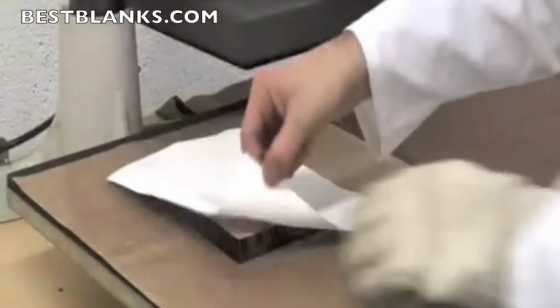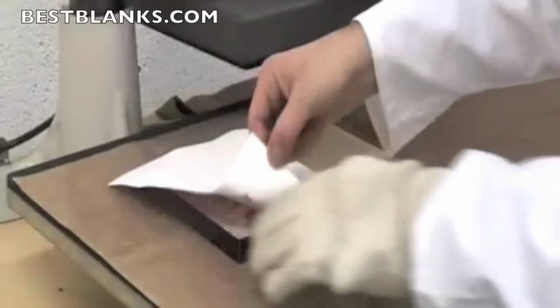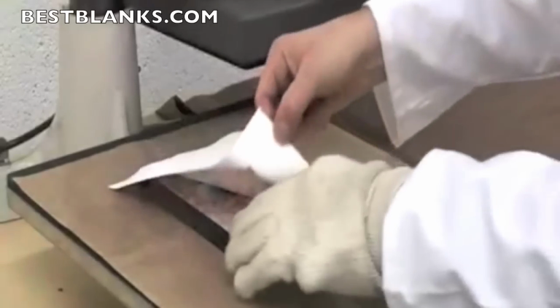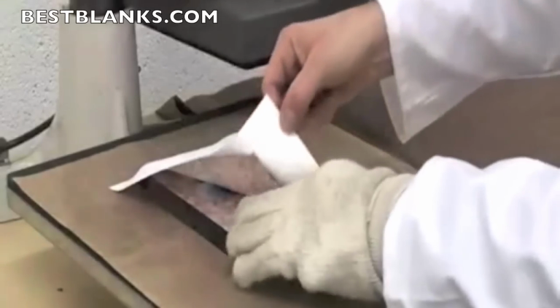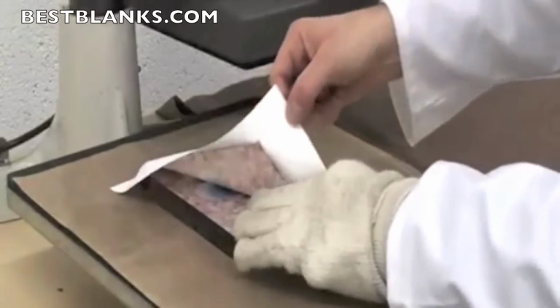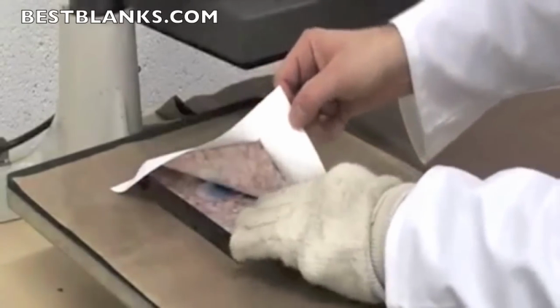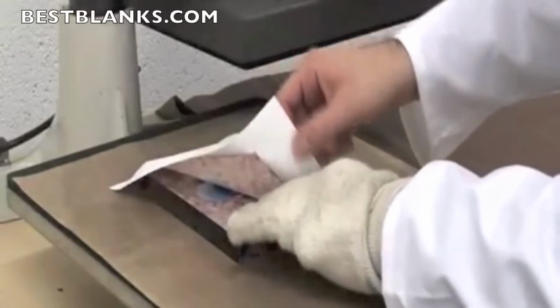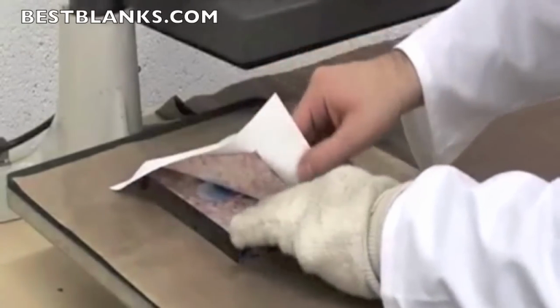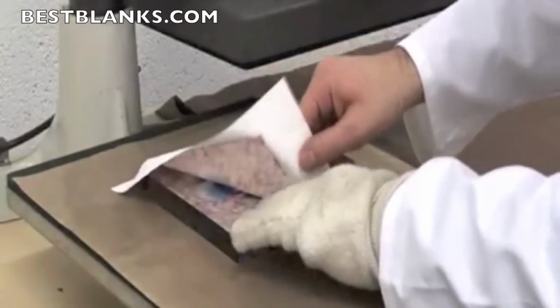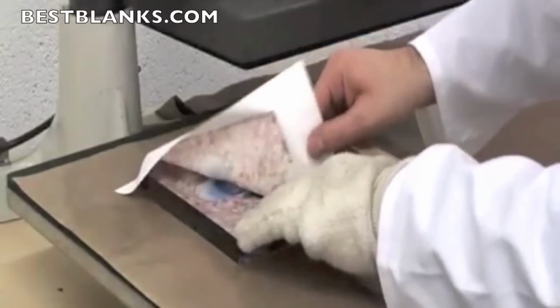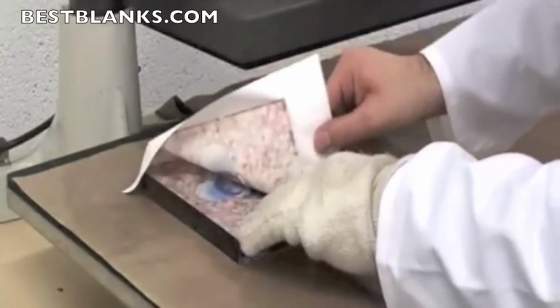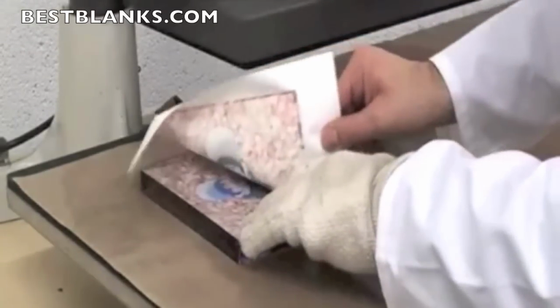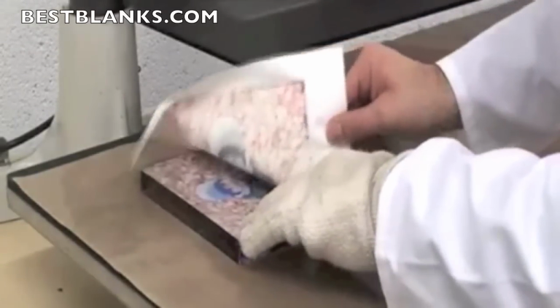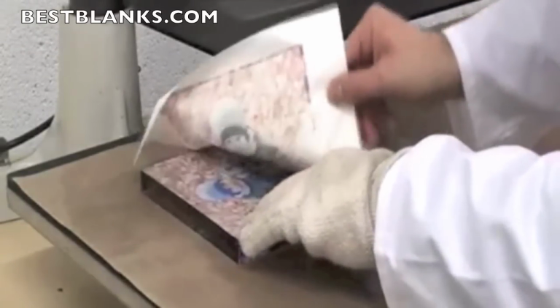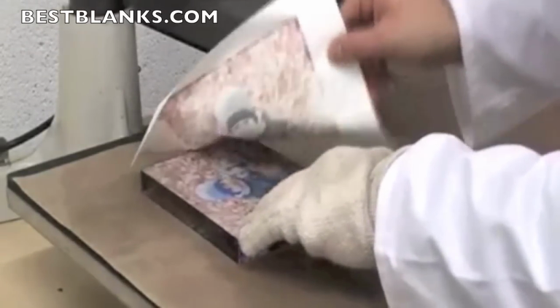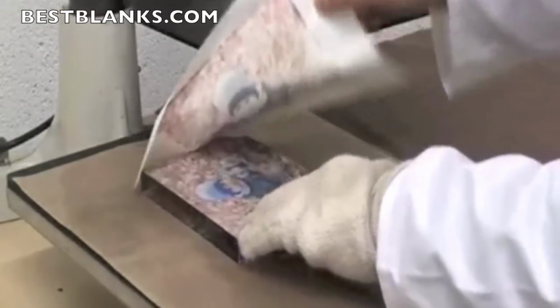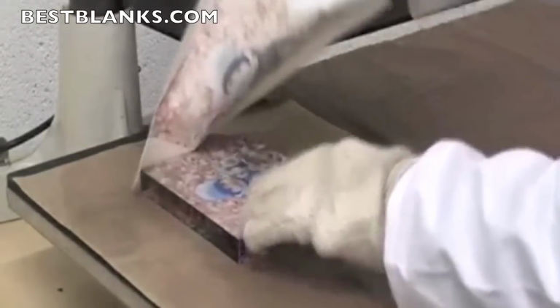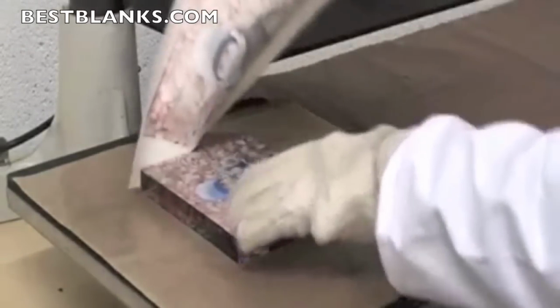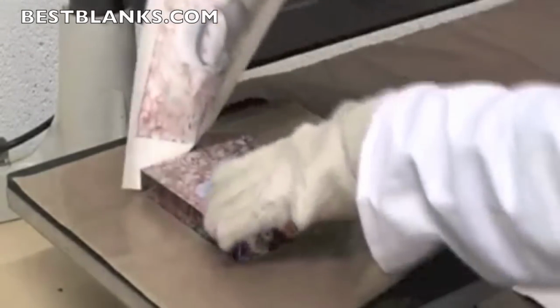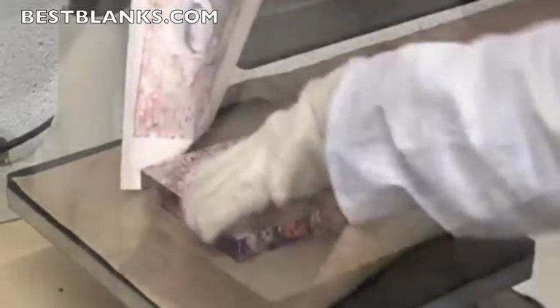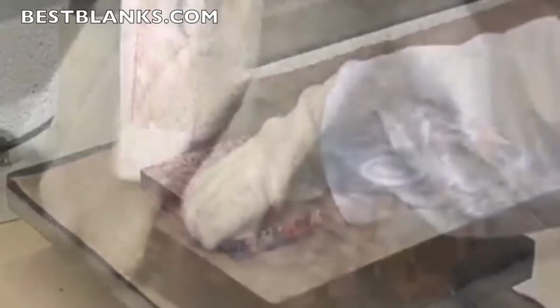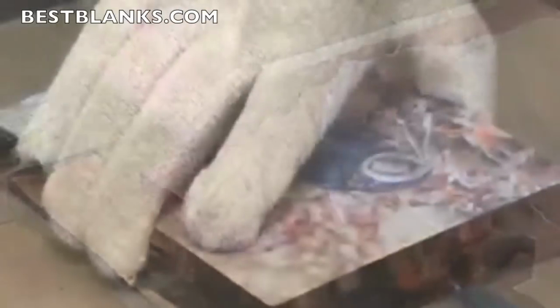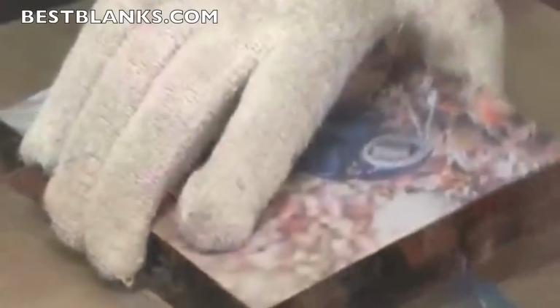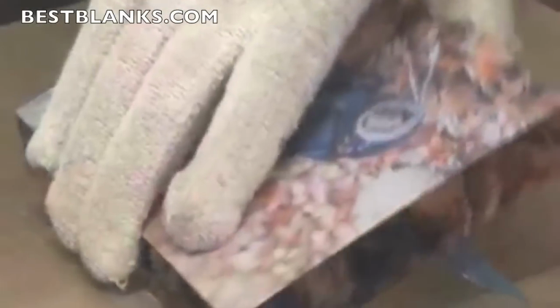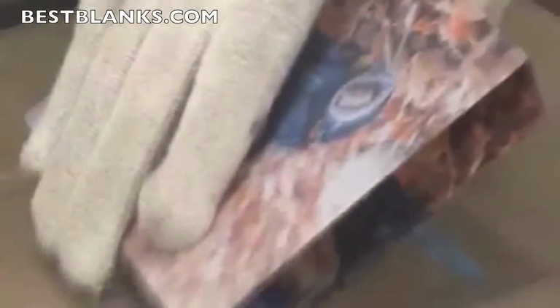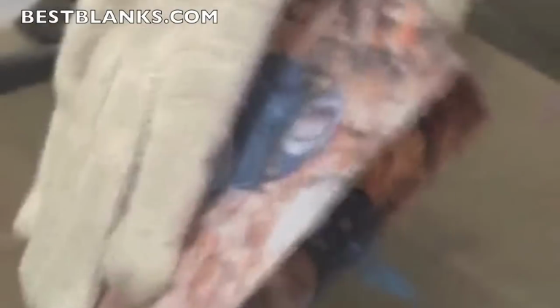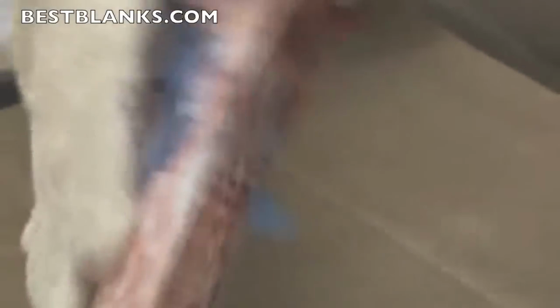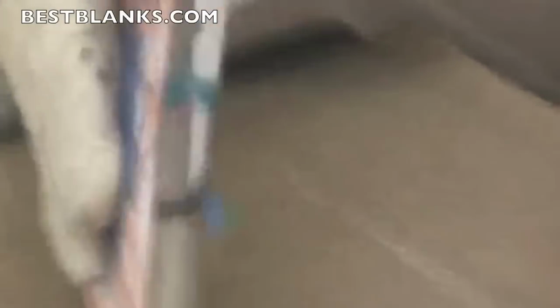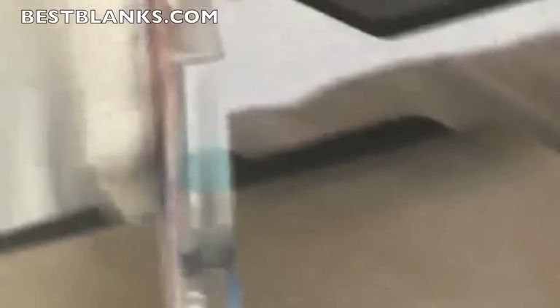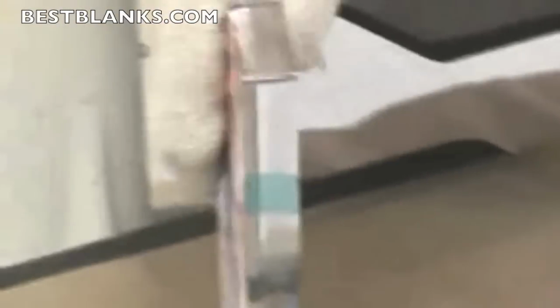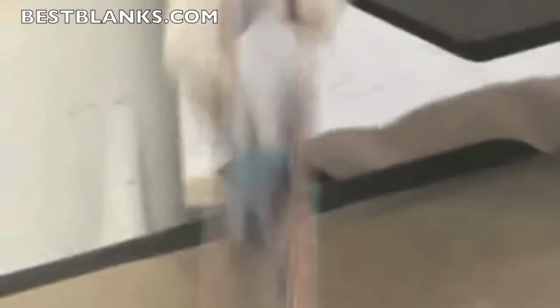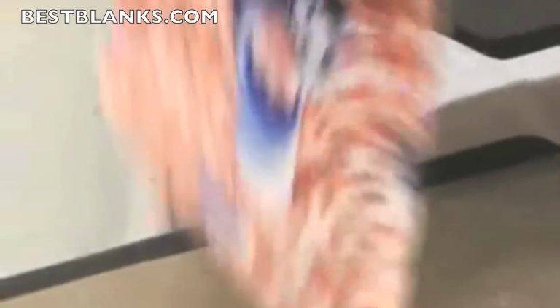Remove the transfer paper and your product is complete. Take care handling the acrylic as it will be very hot.